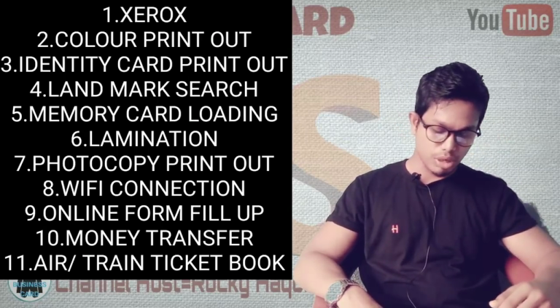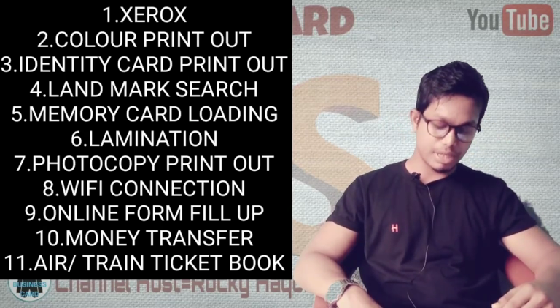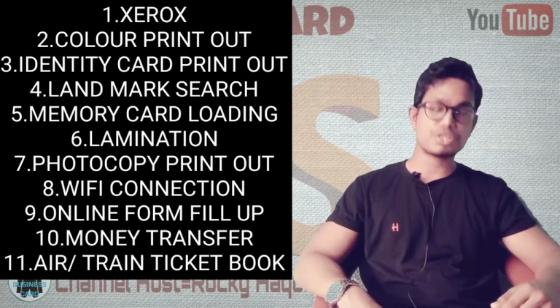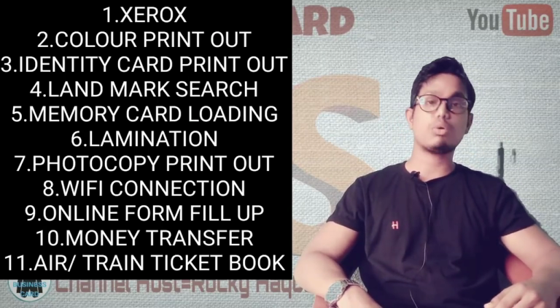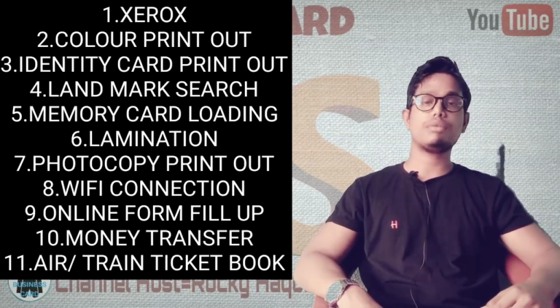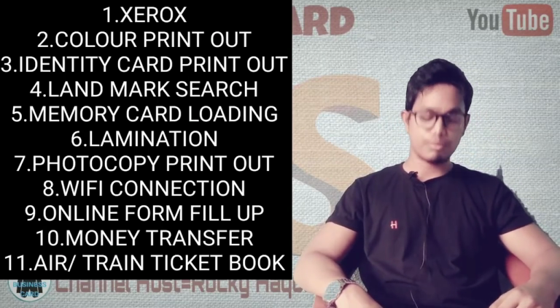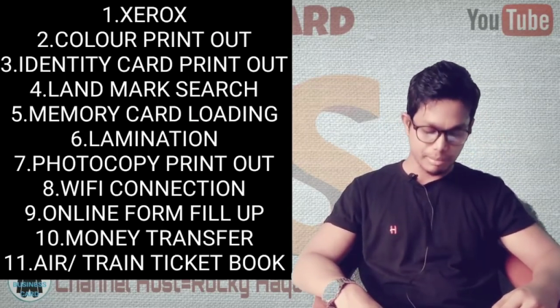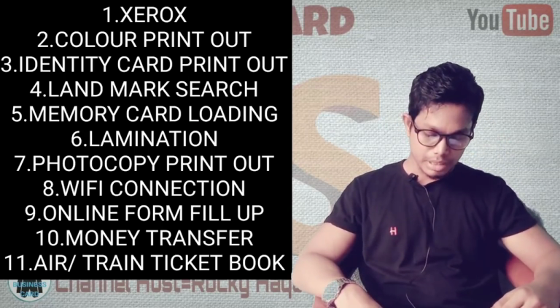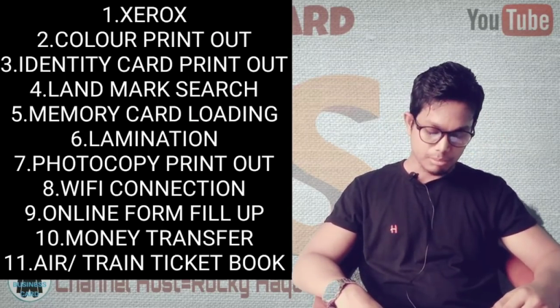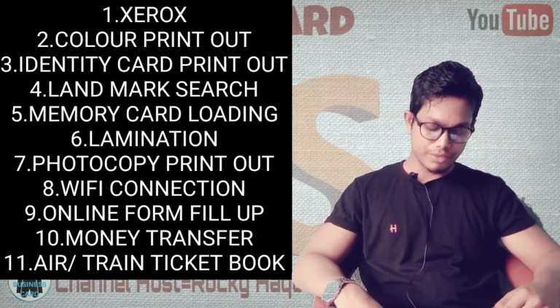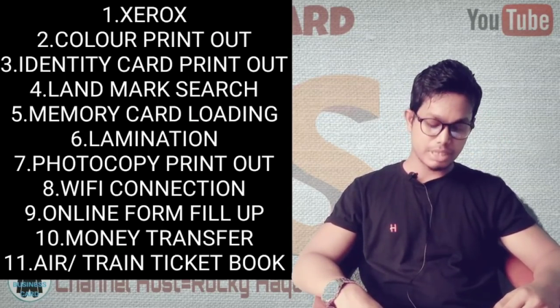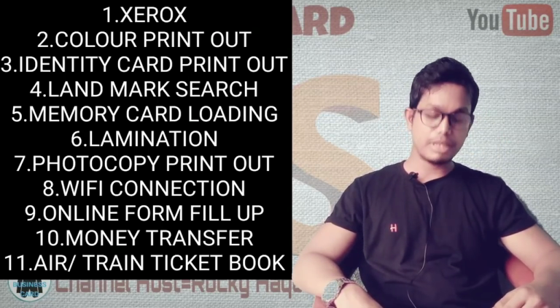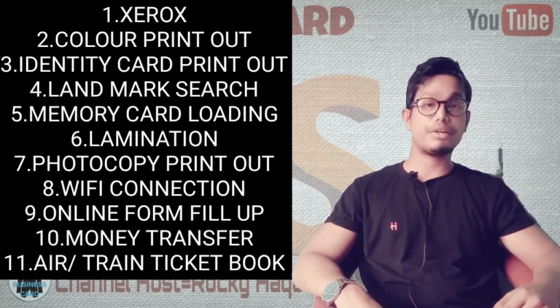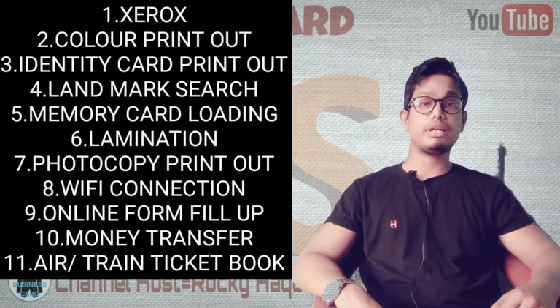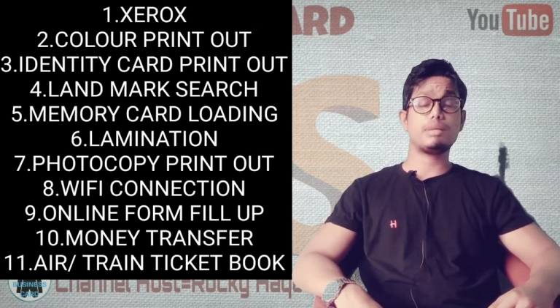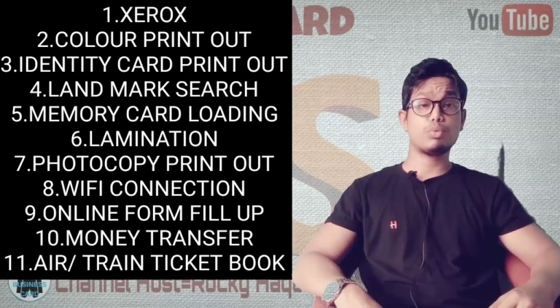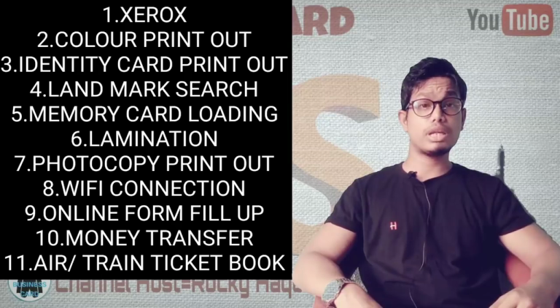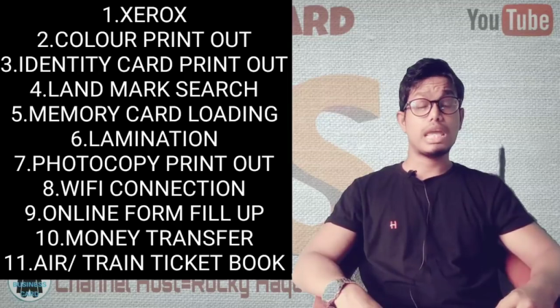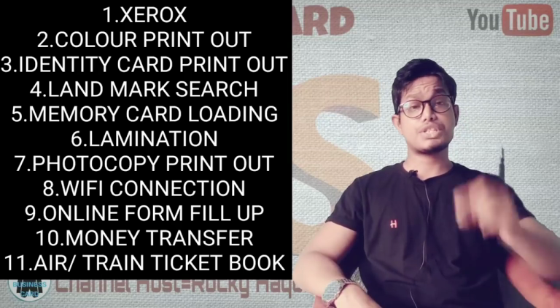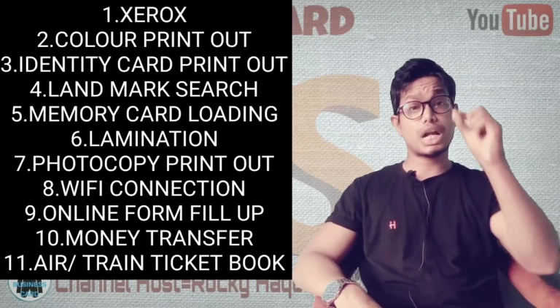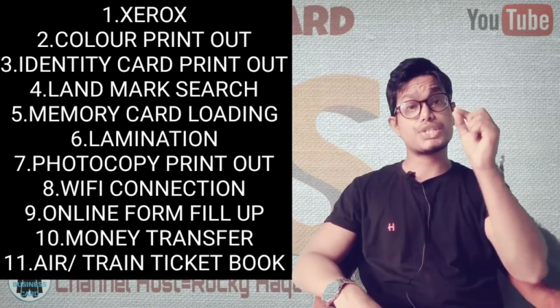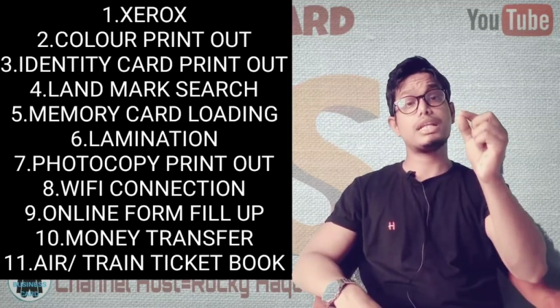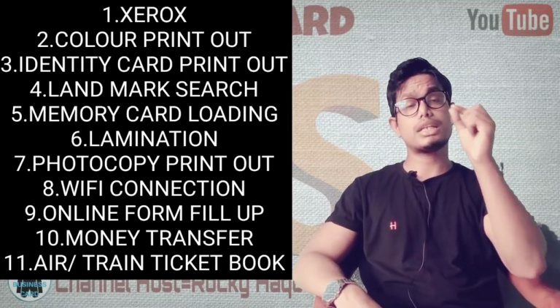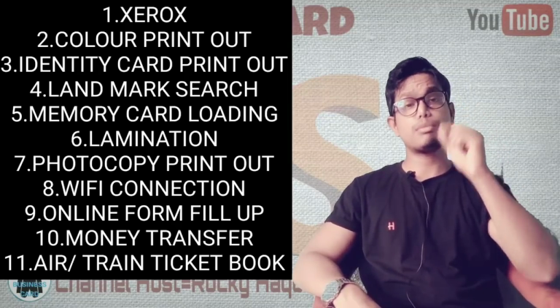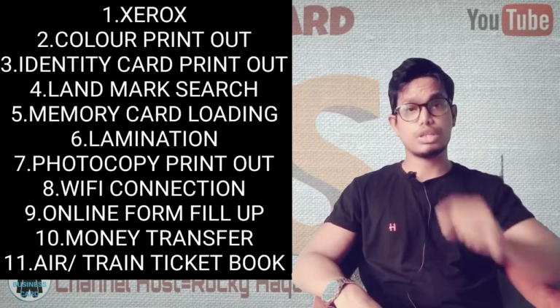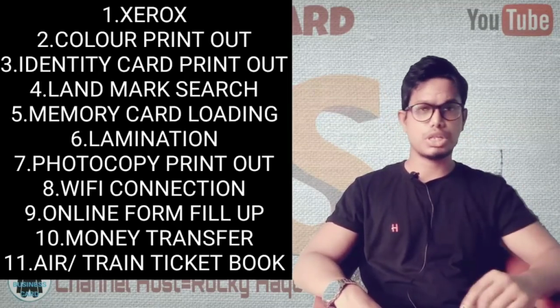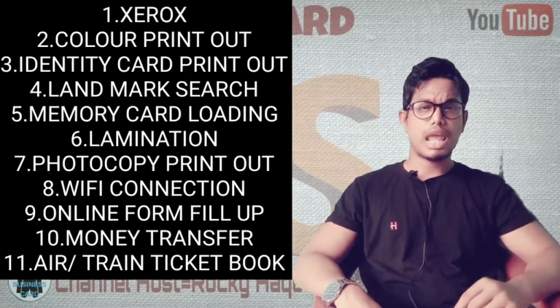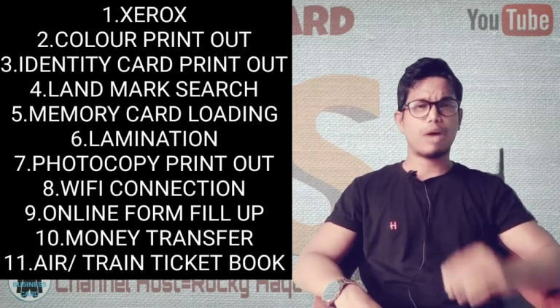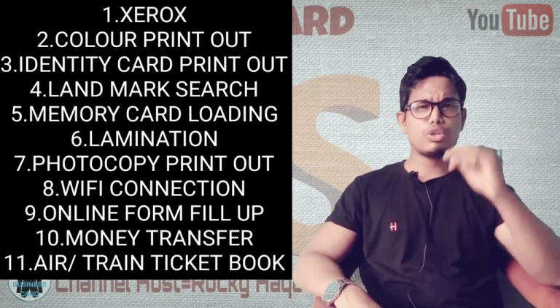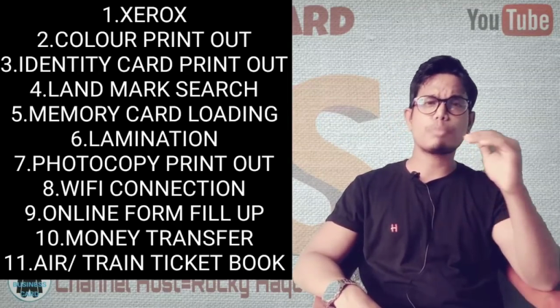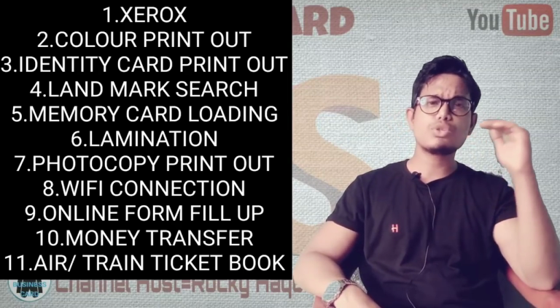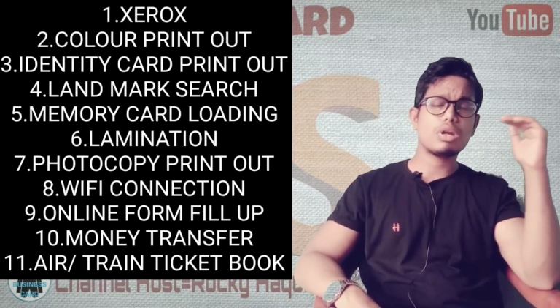Services also include WiFi connection, online services, front-line services, and ticket booking. Many people are using these services. You can learn how many people are using online services from this shop.